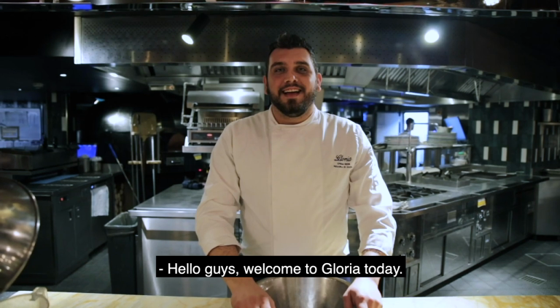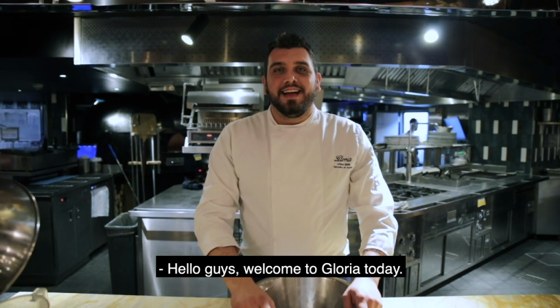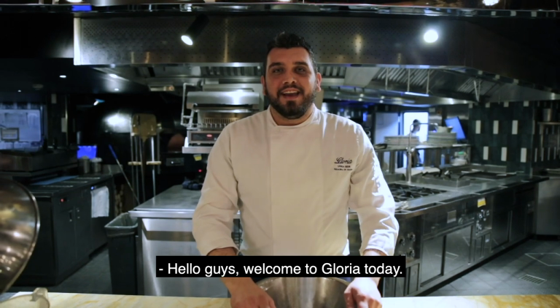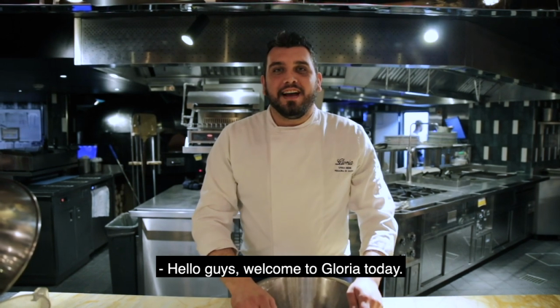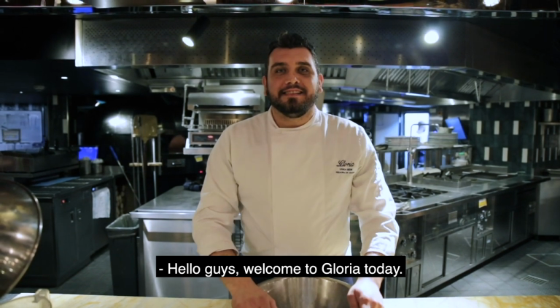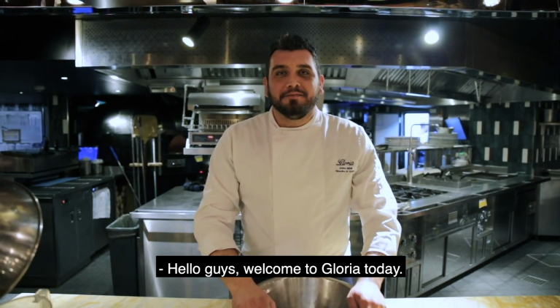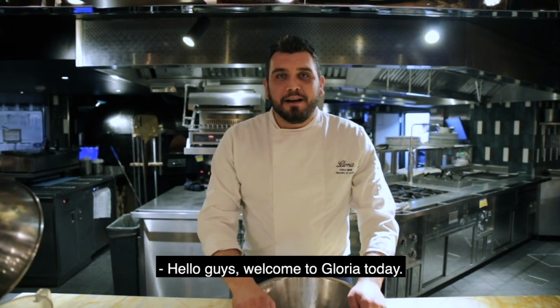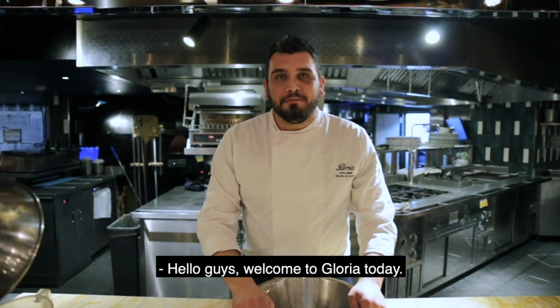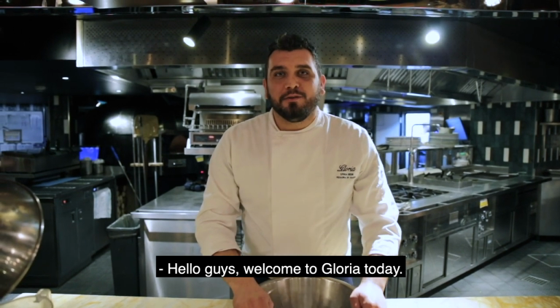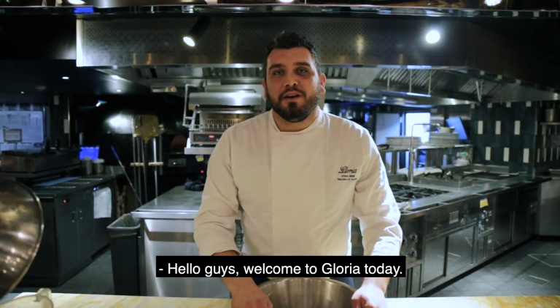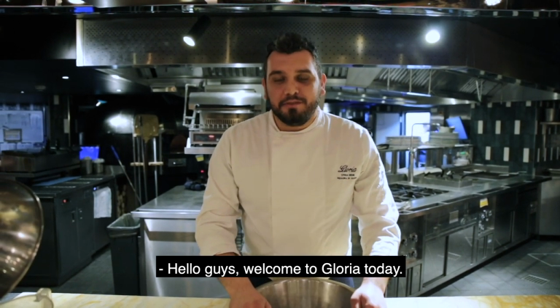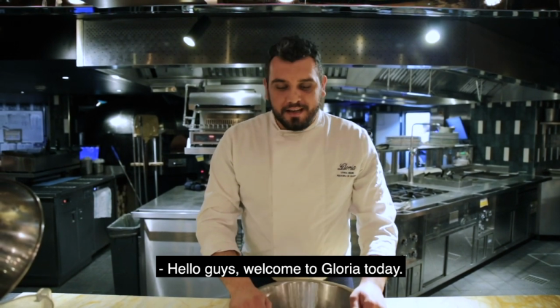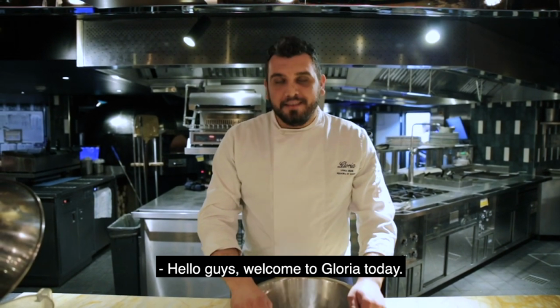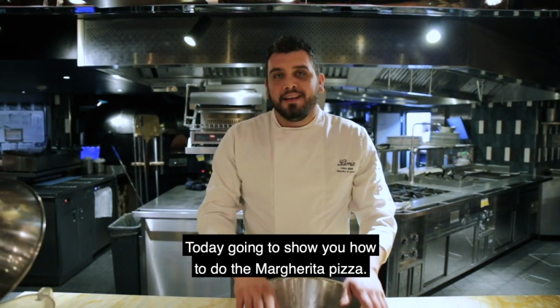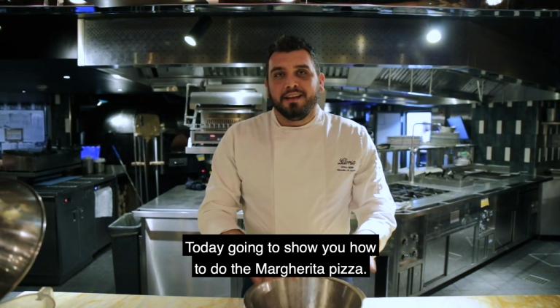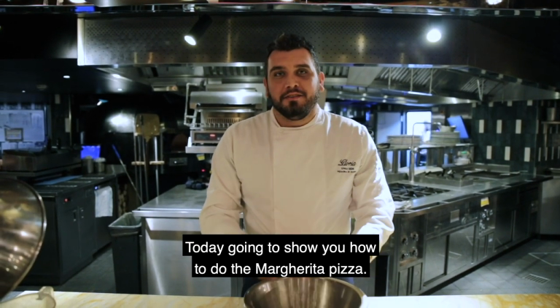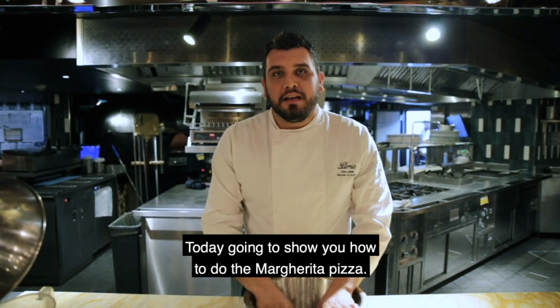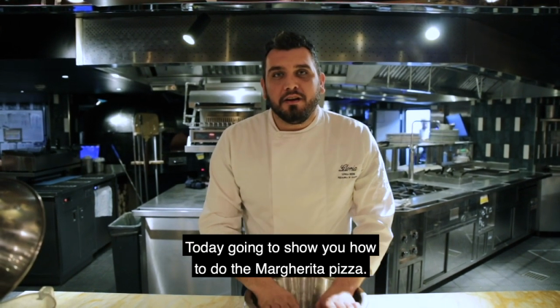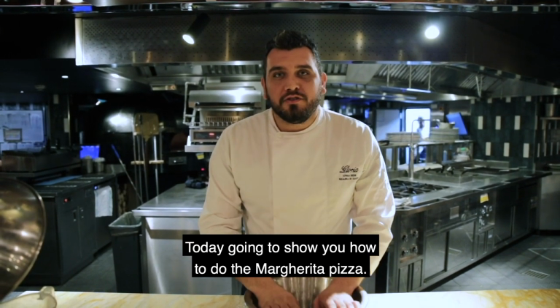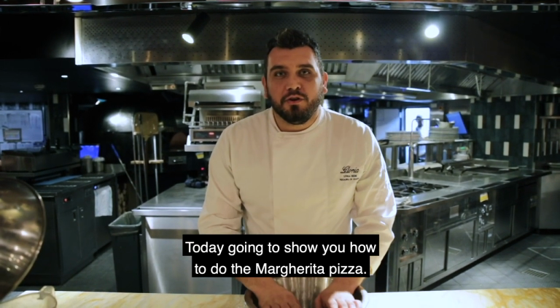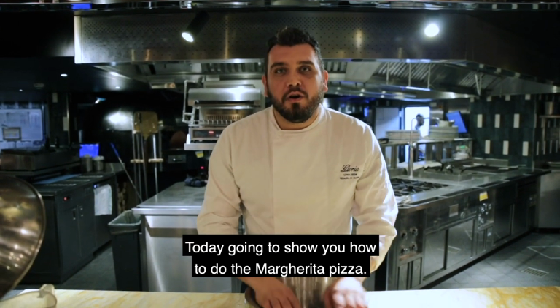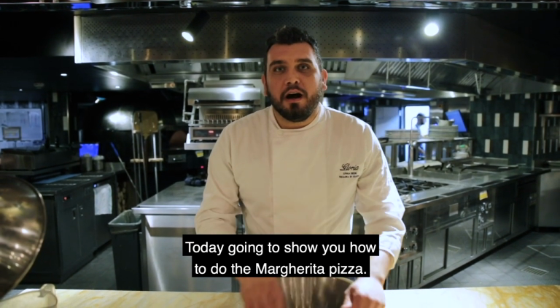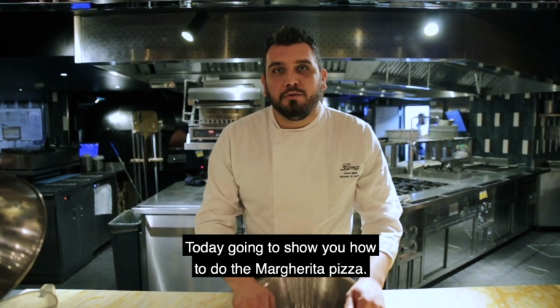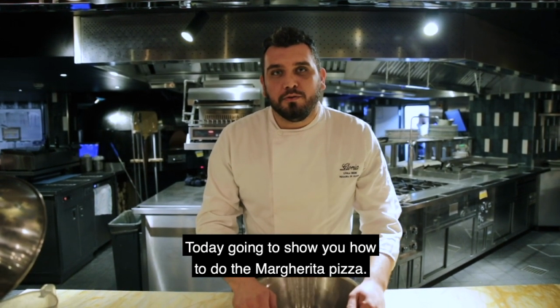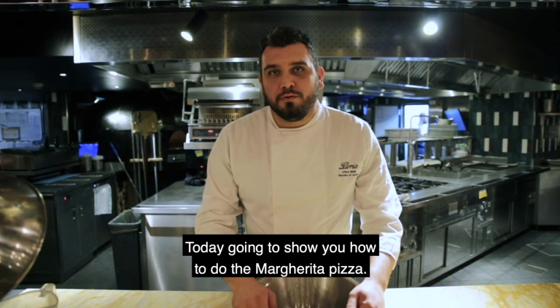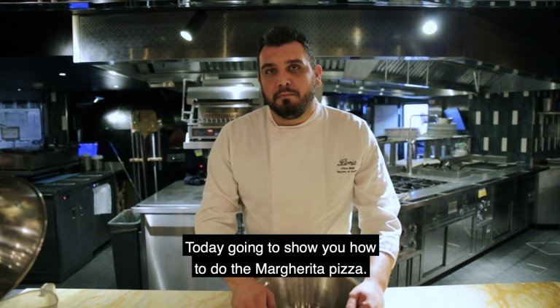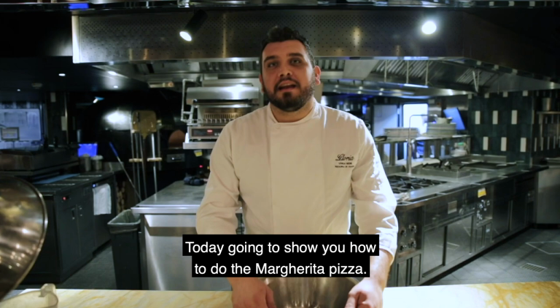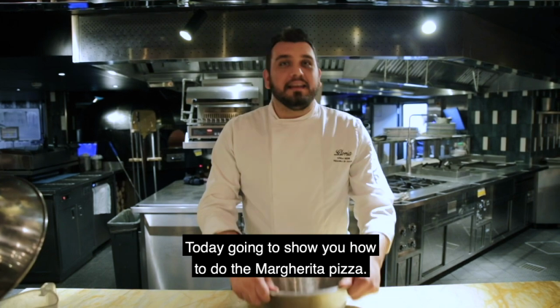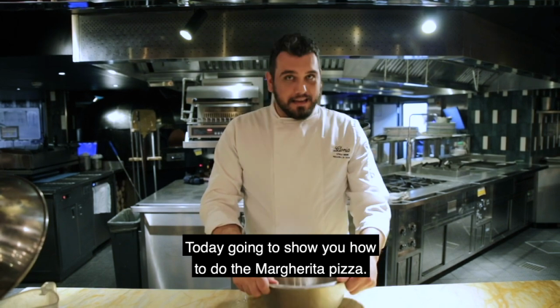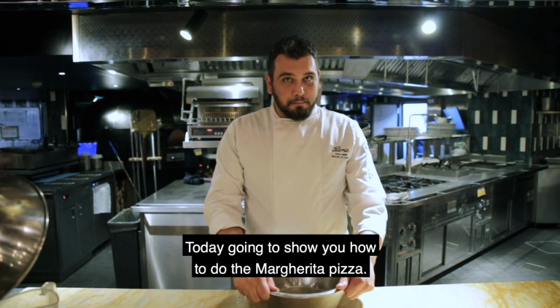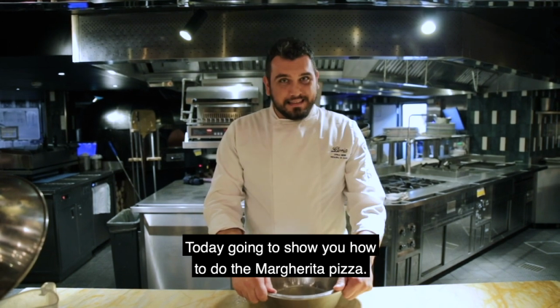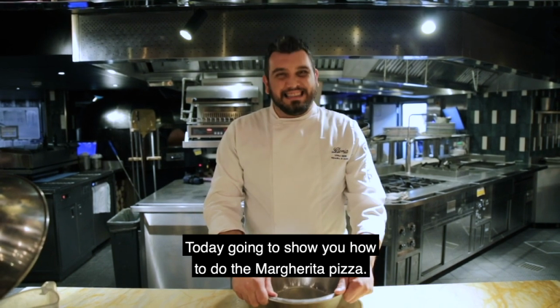Hello guys, welcome to Gloria today. Today I'm going to show you how to do the Margherita pizza.